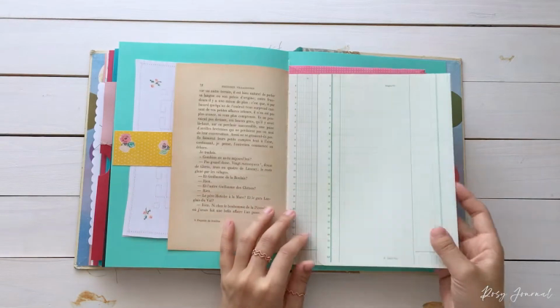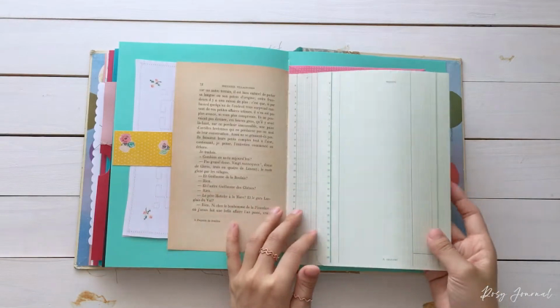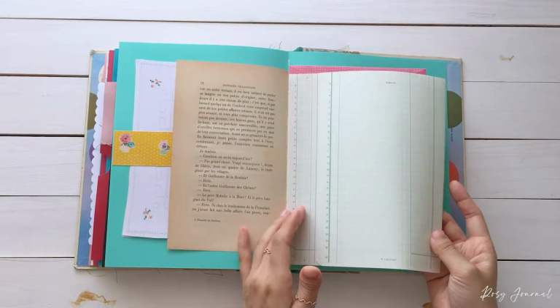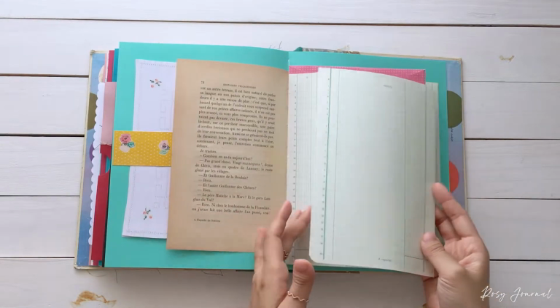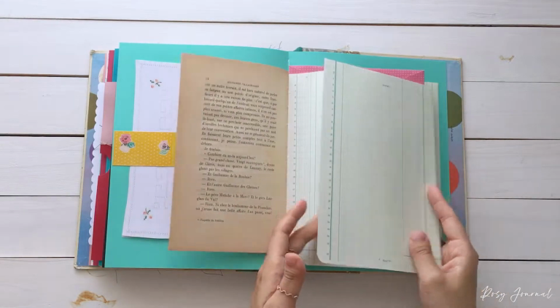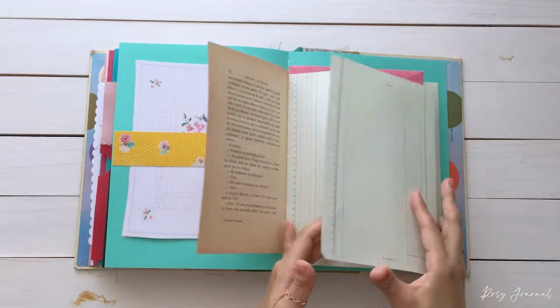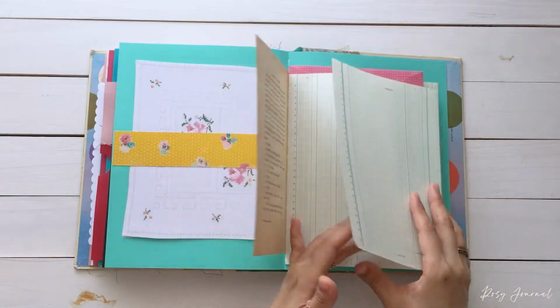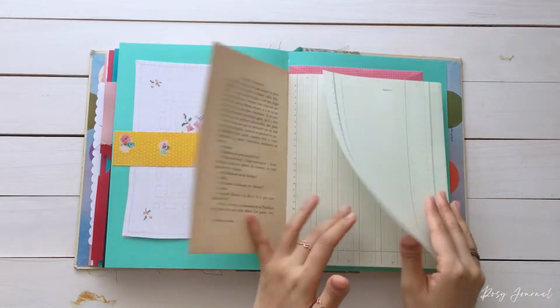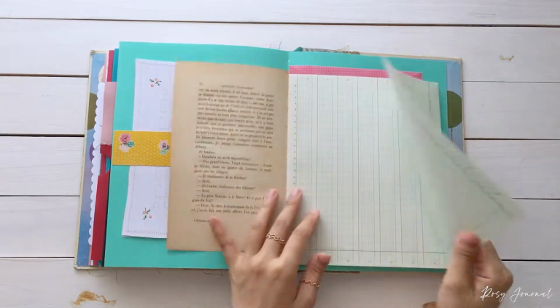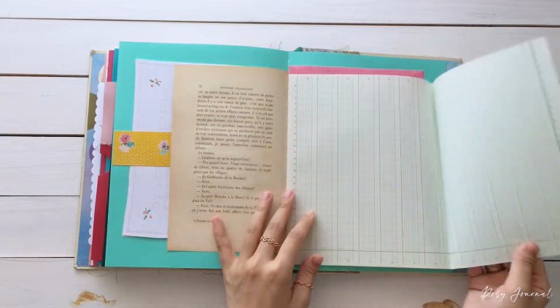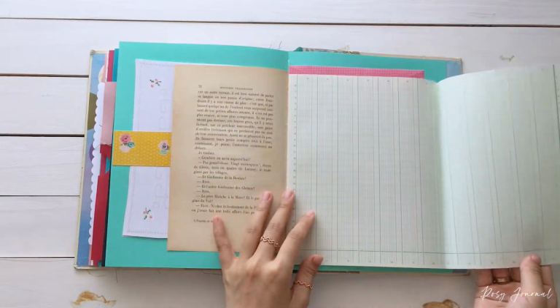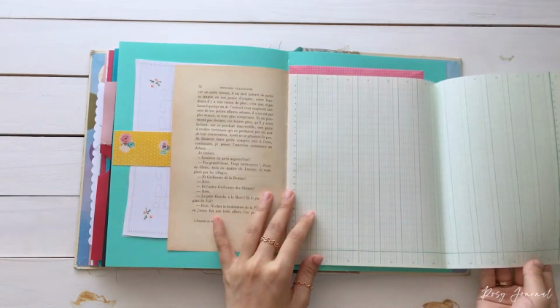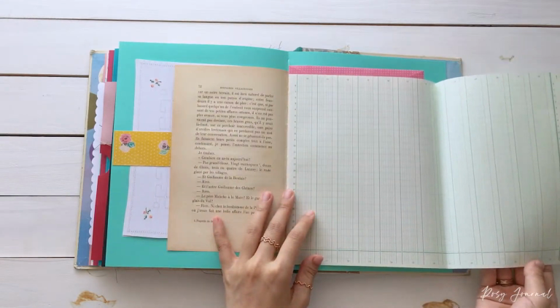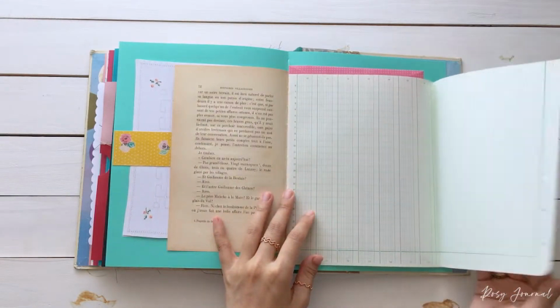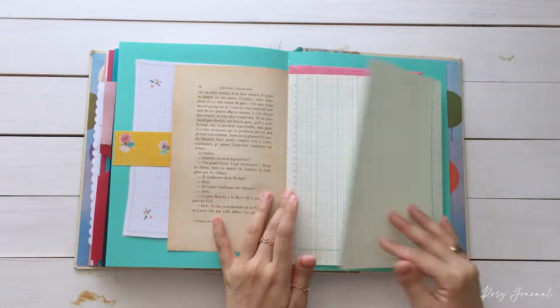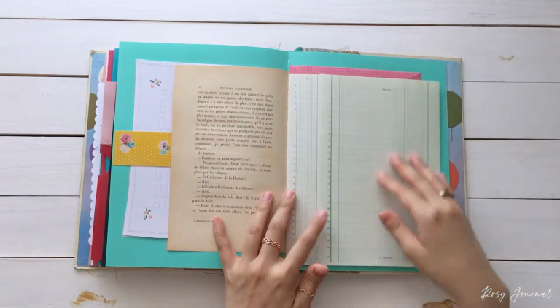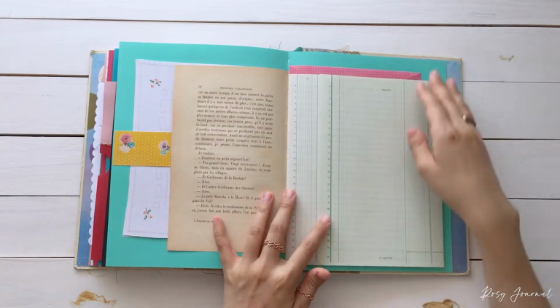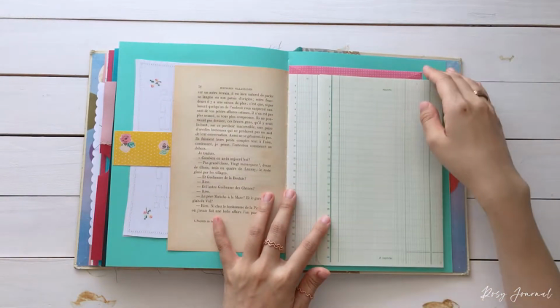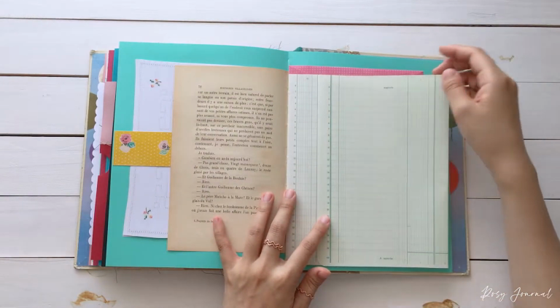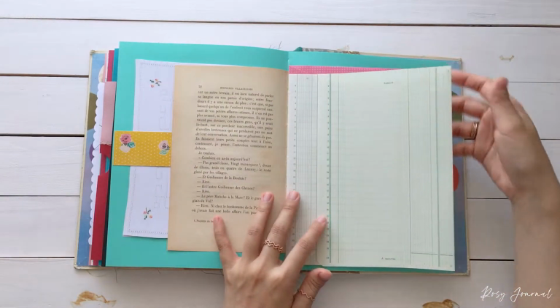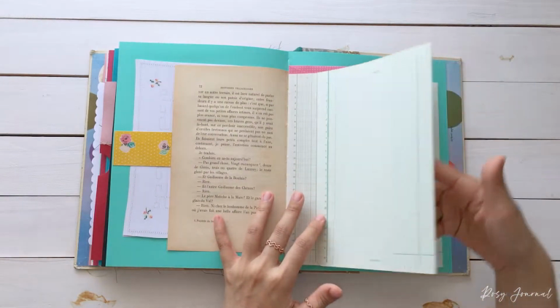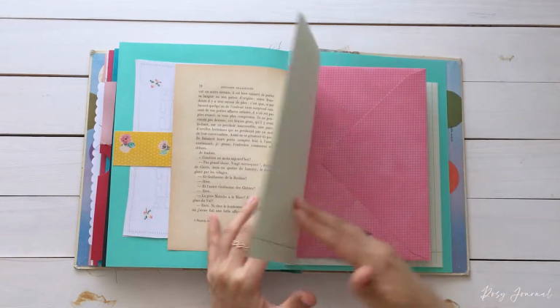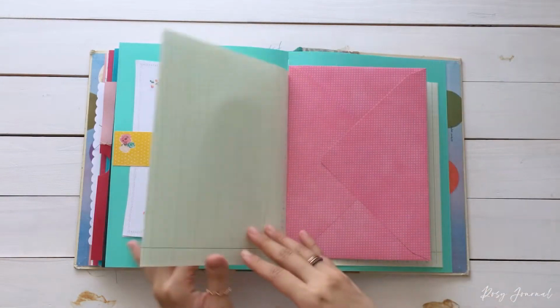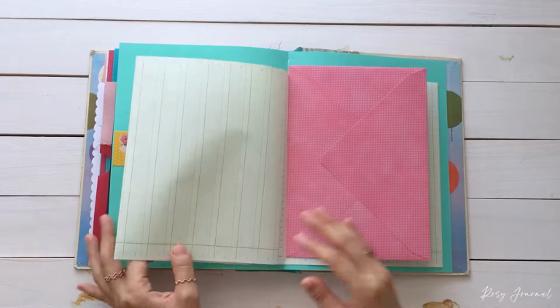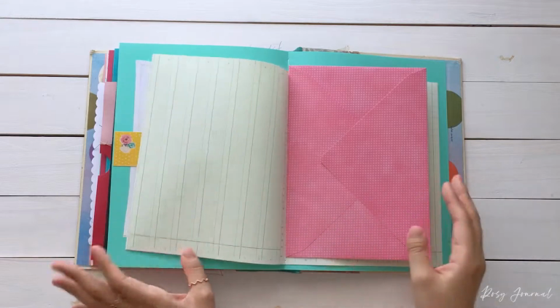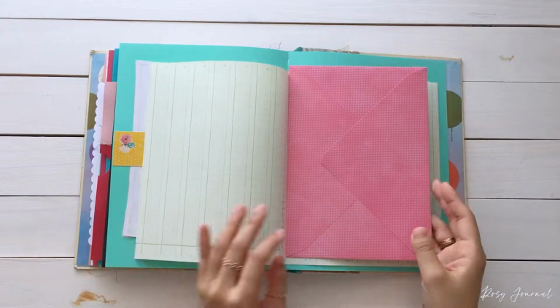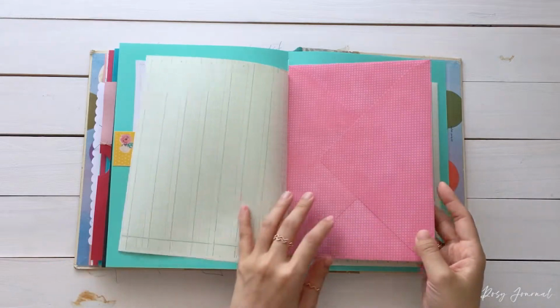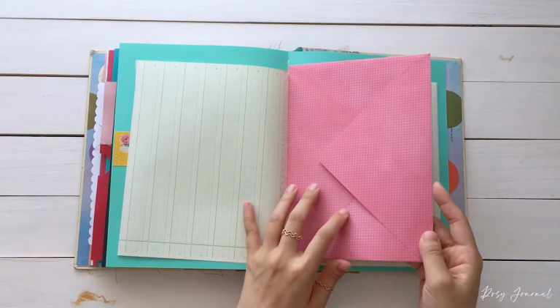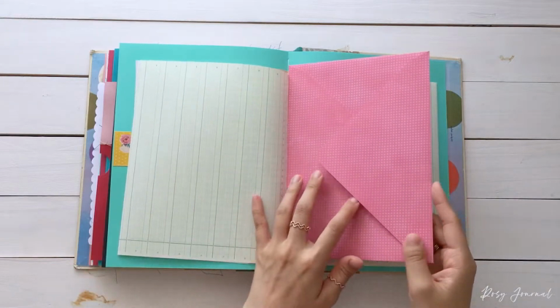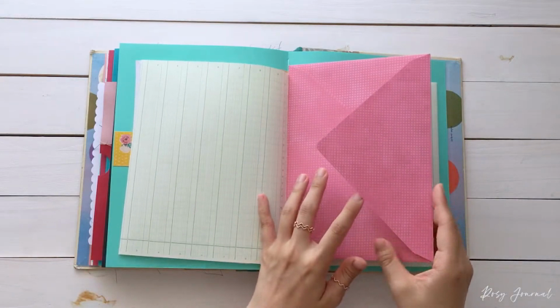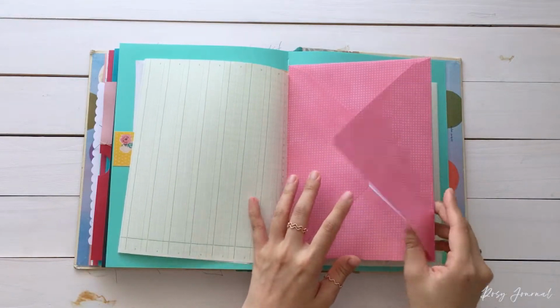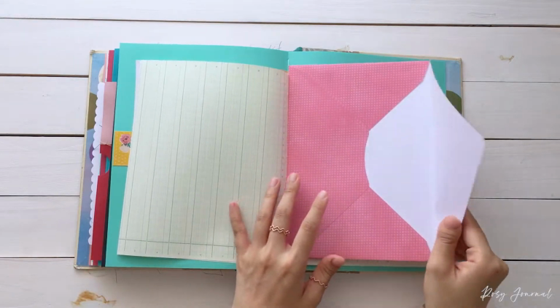This is a vintage ledger paper. I love this paper. And an envelope.